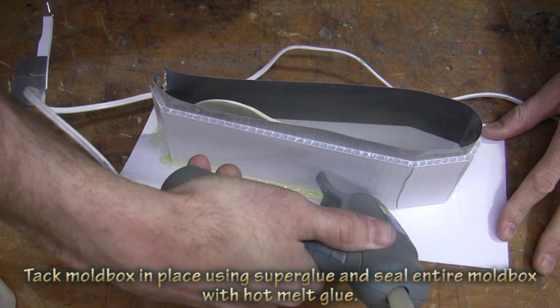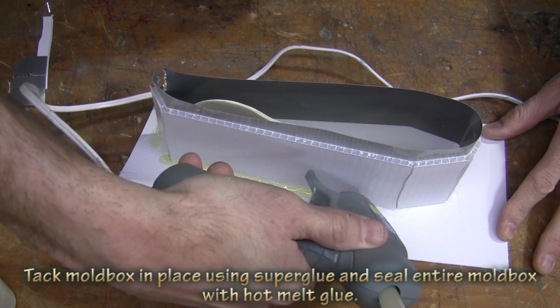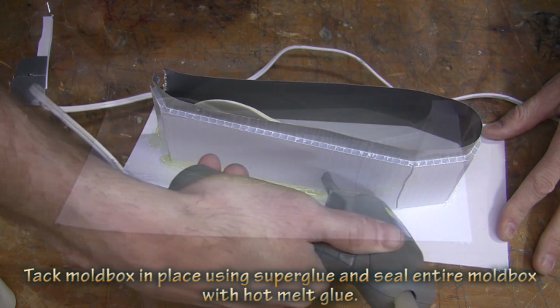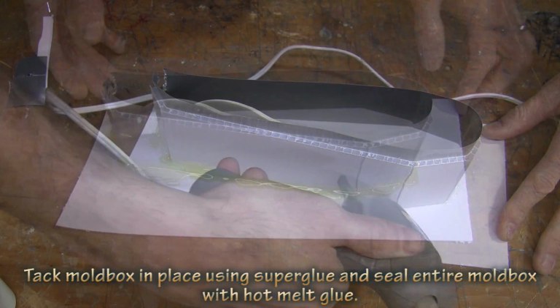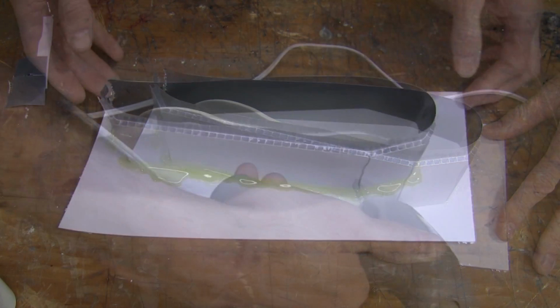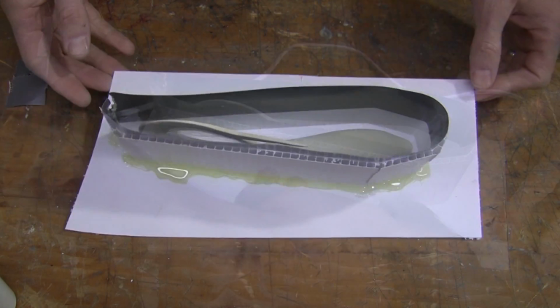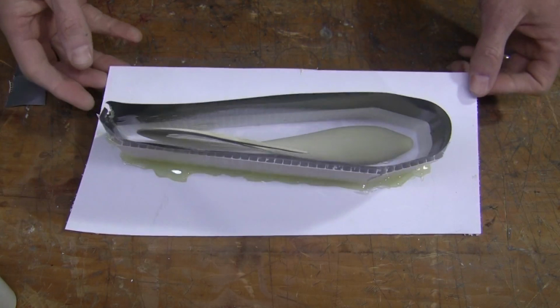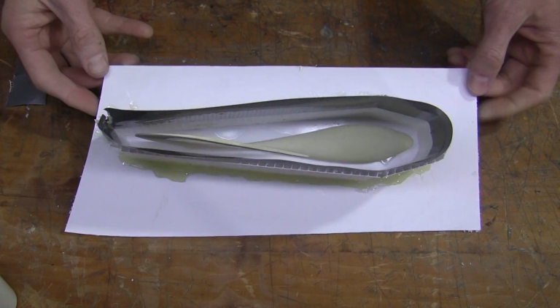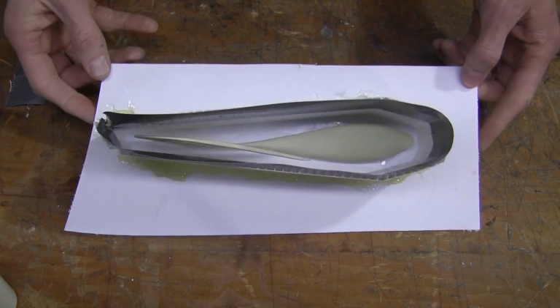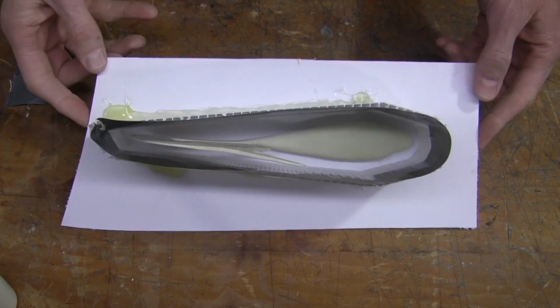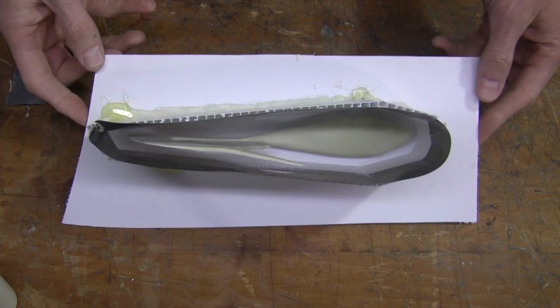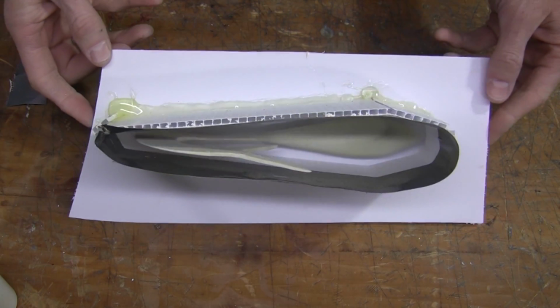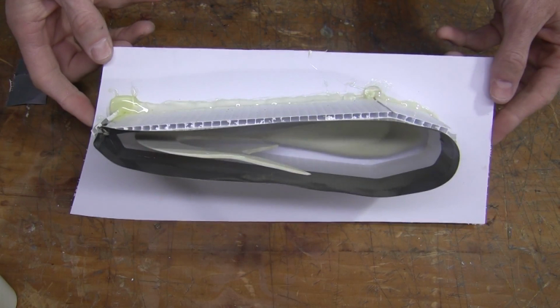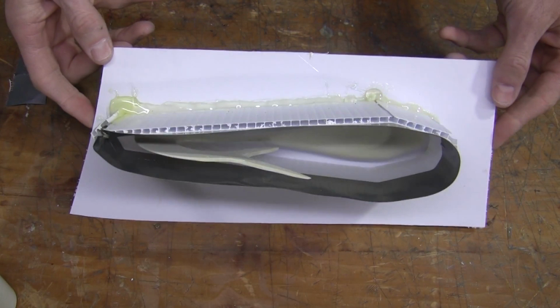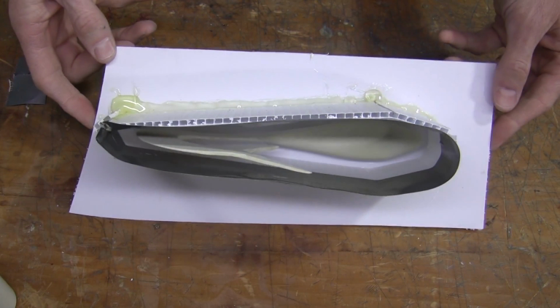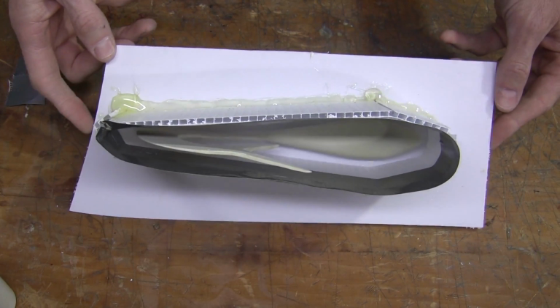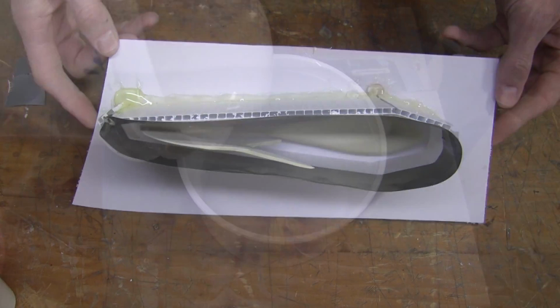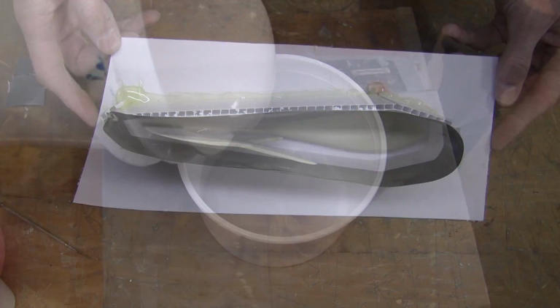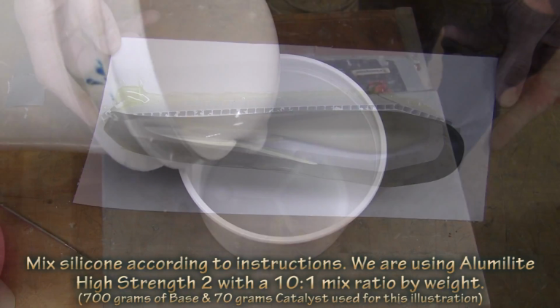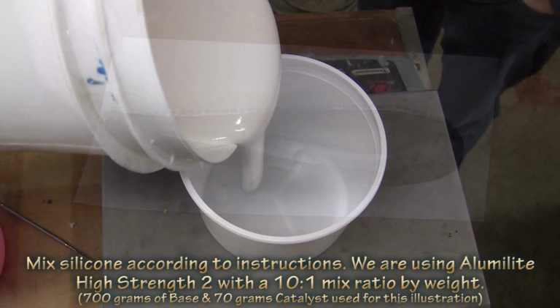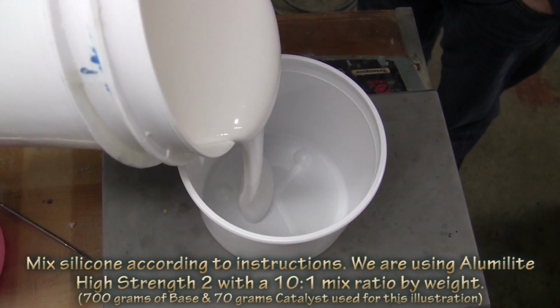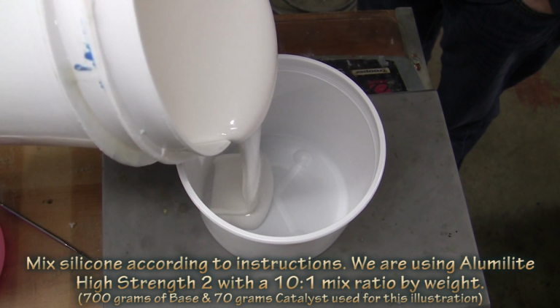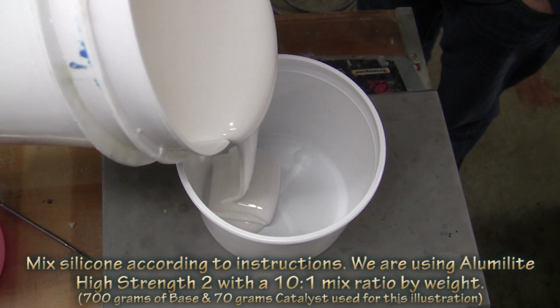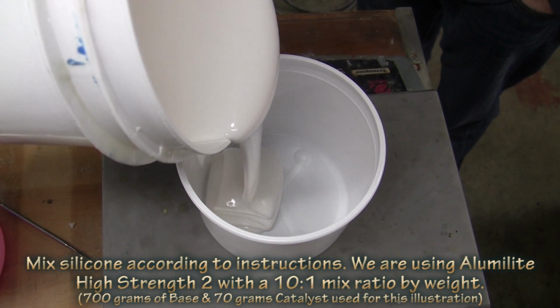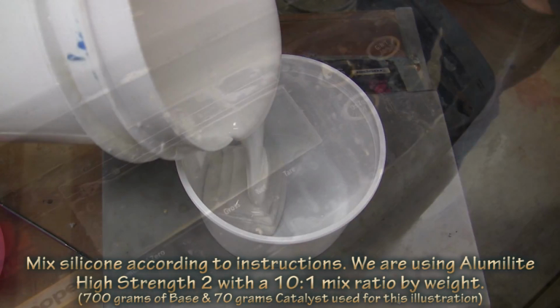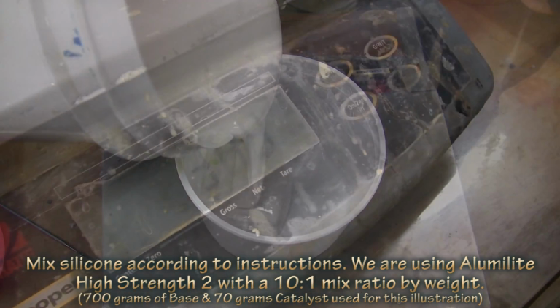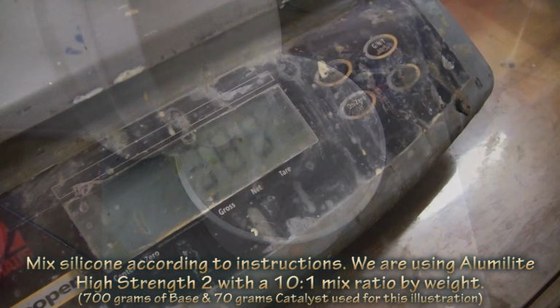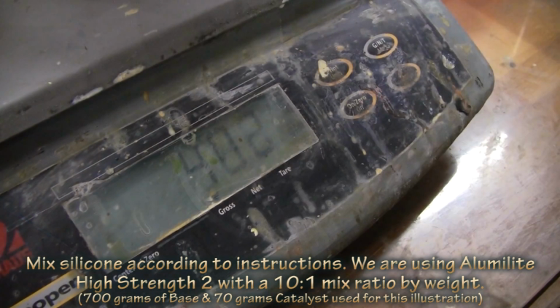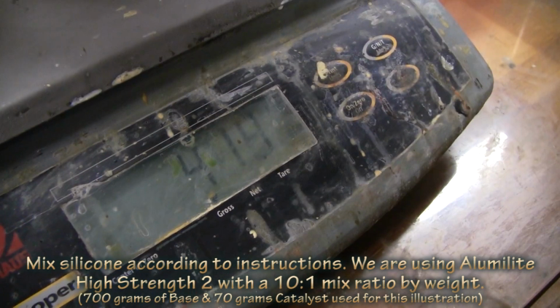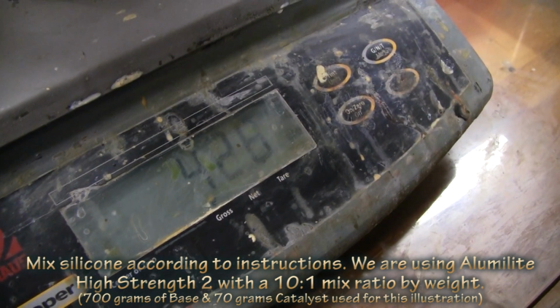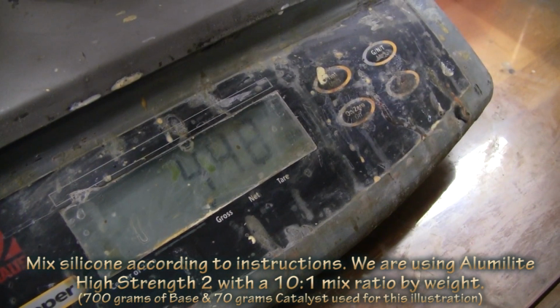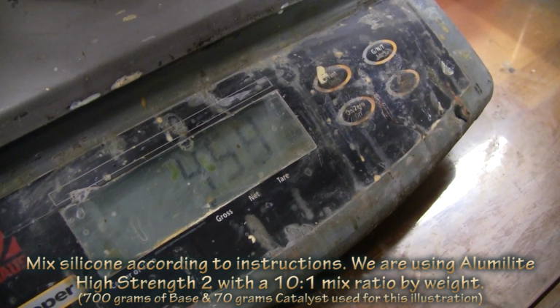Glue and seal the box down to the base. This is very important and I'll show you why in a minute.